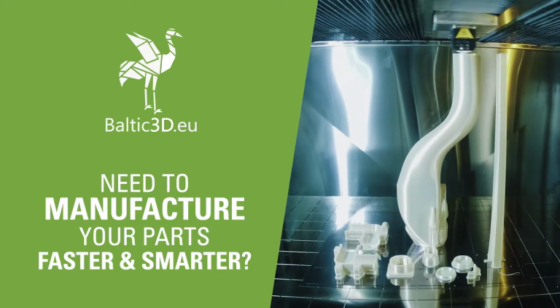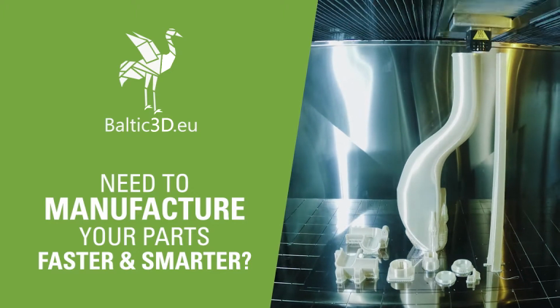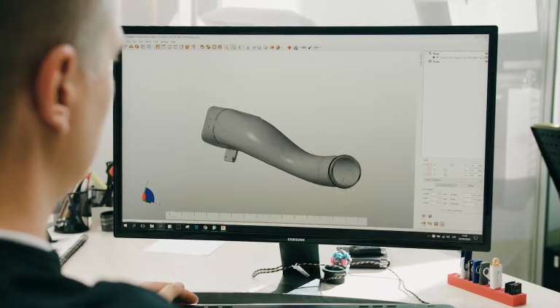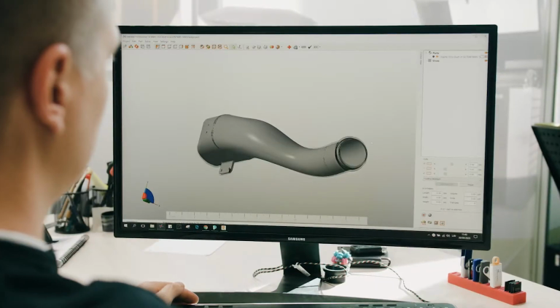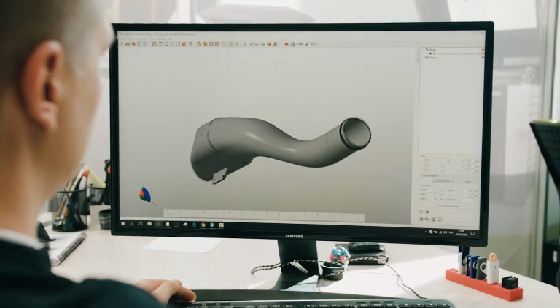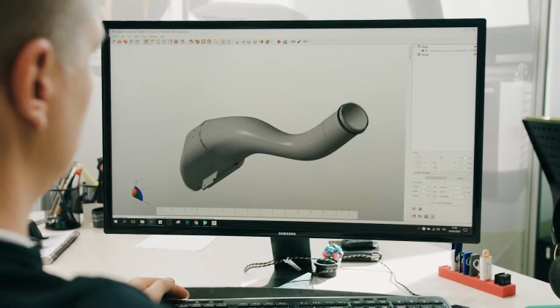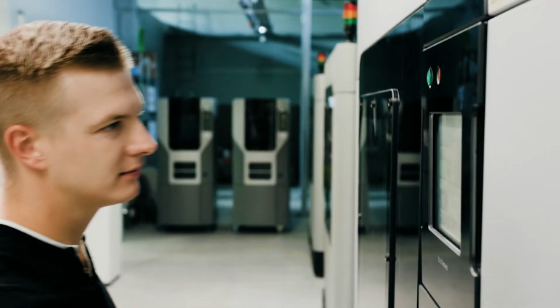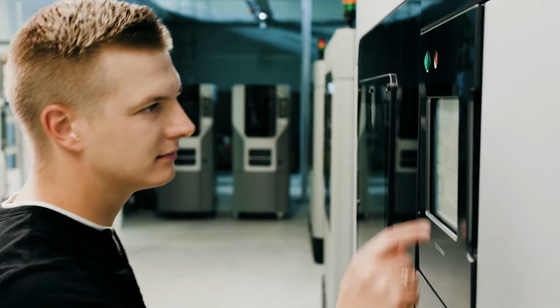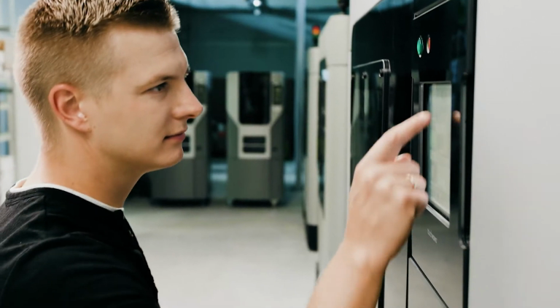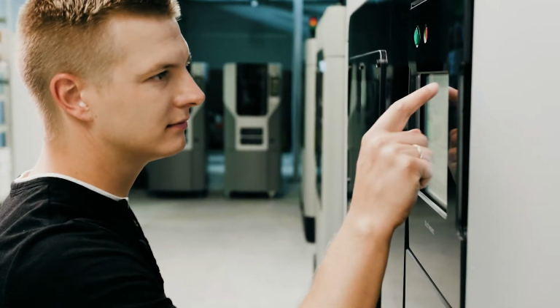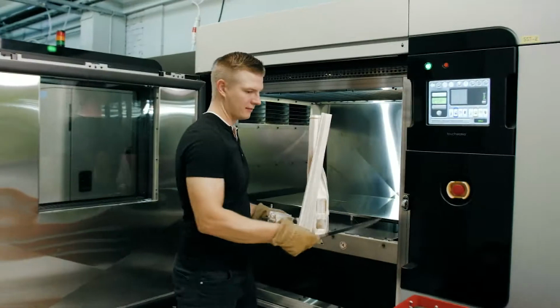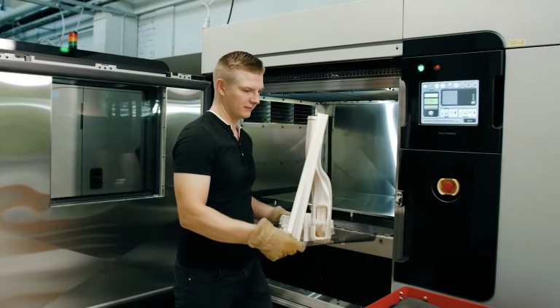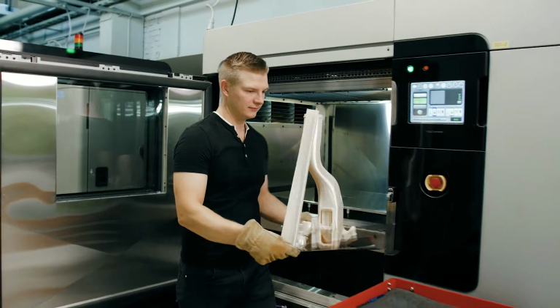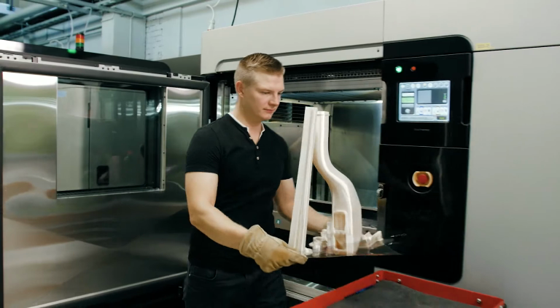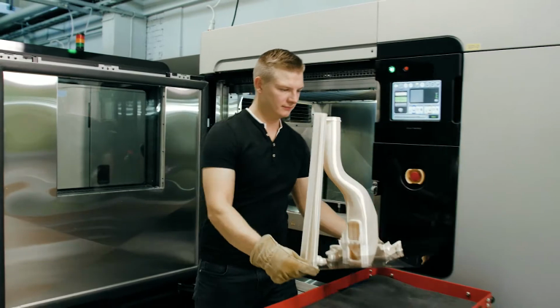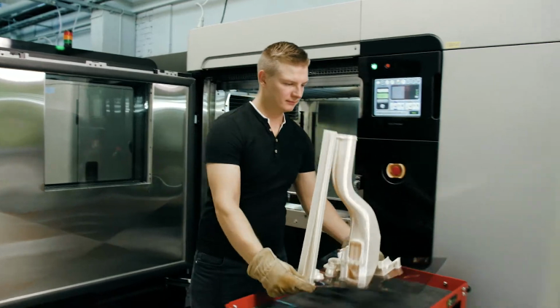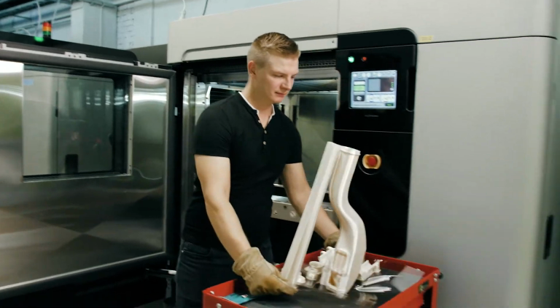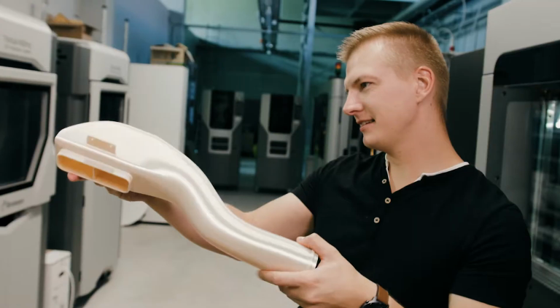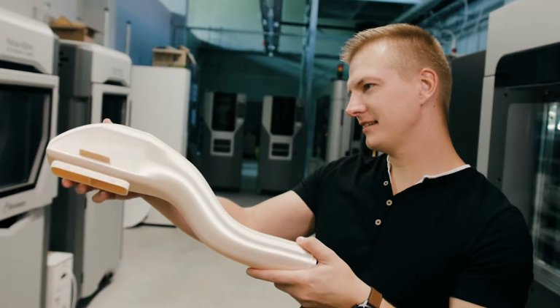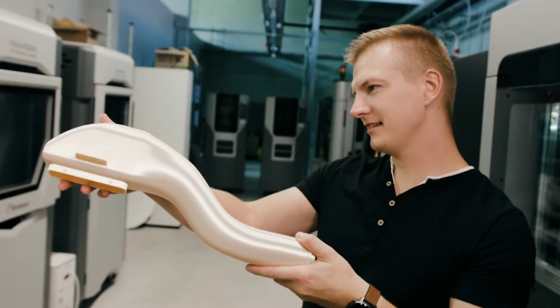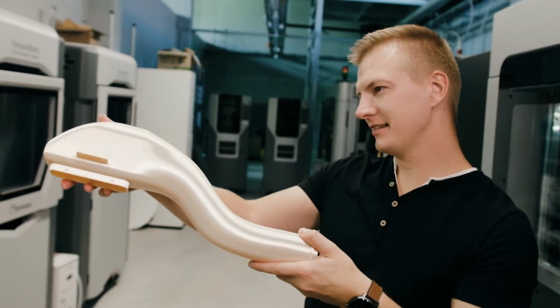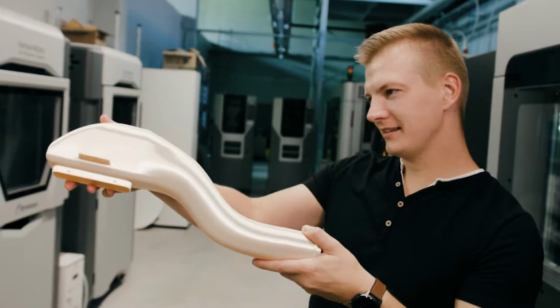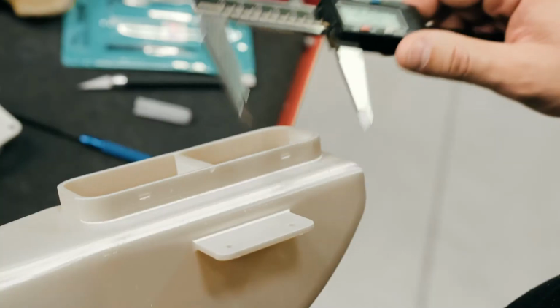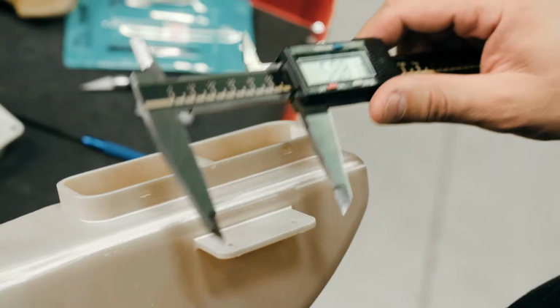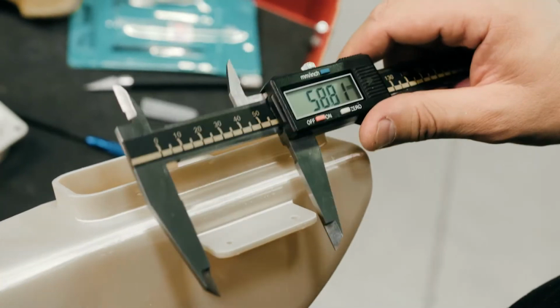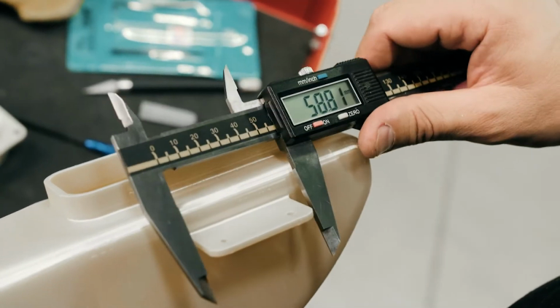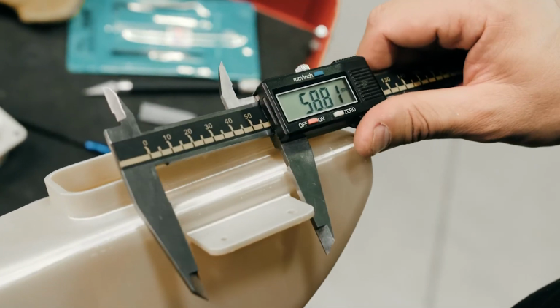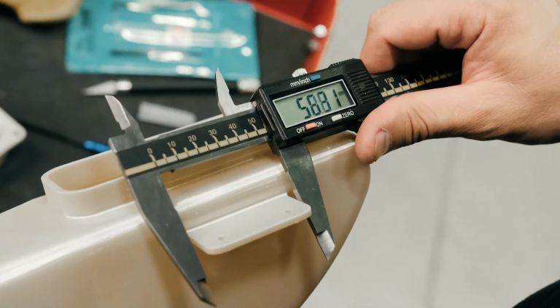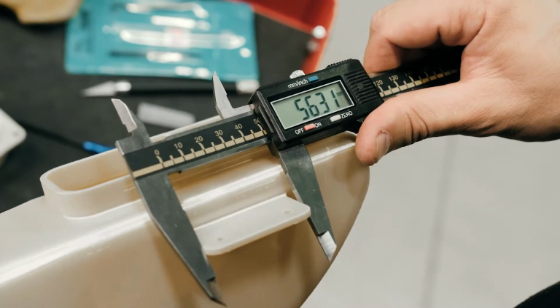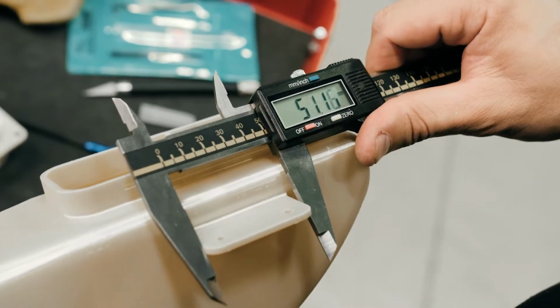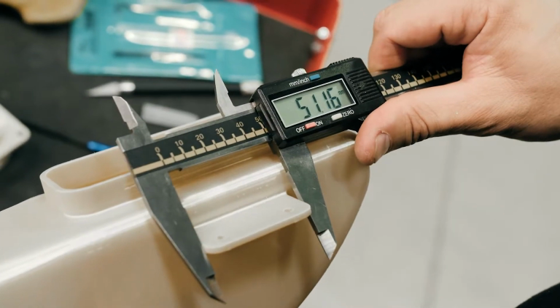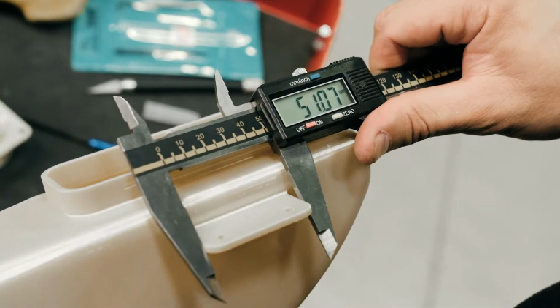Can 3D printing manufacture your assembly tools, industrial parts, or products faster and more reliably?